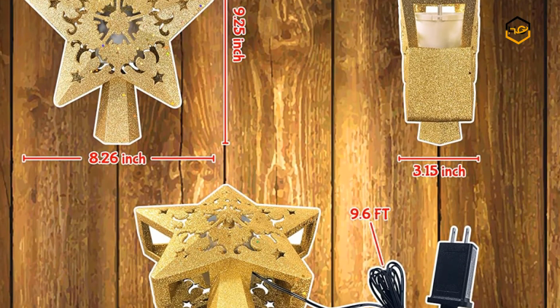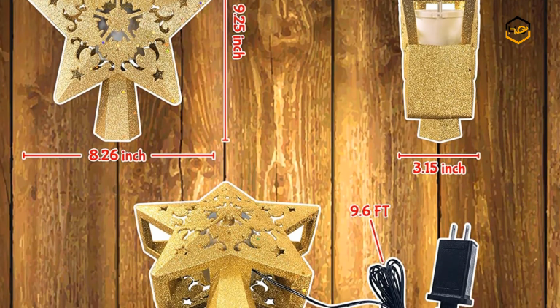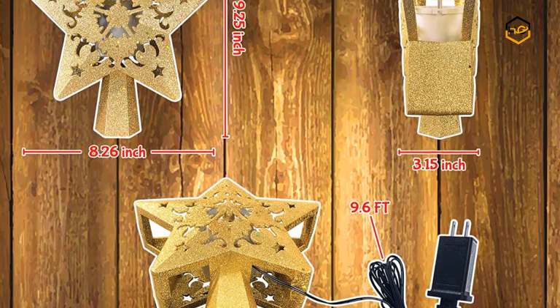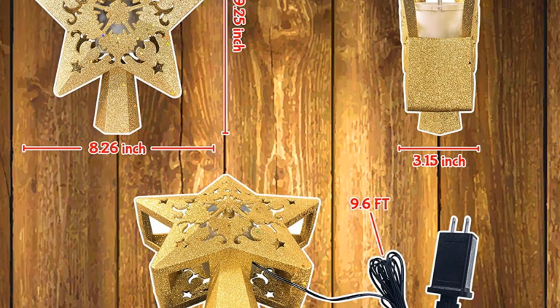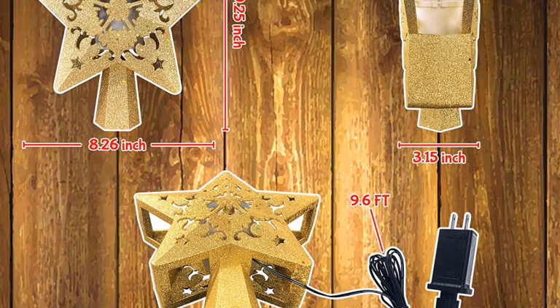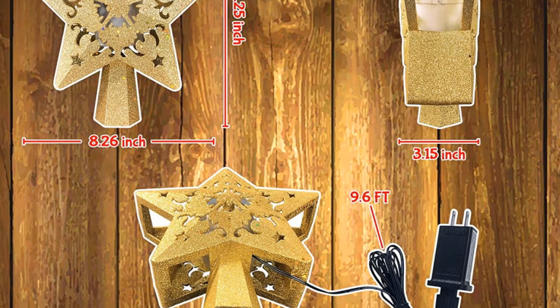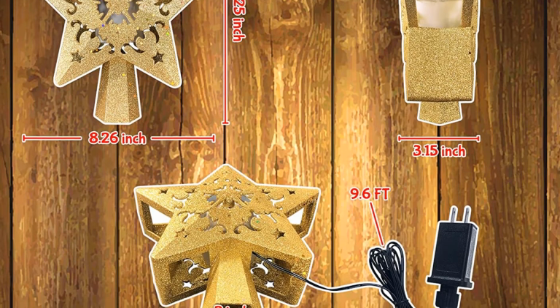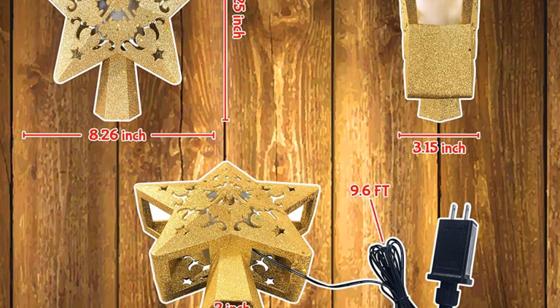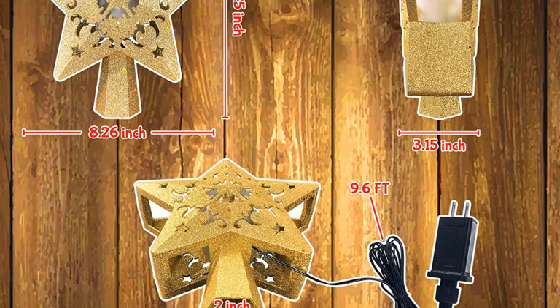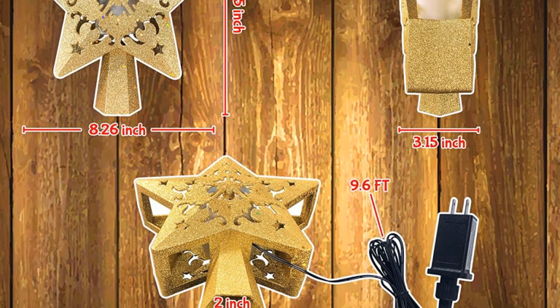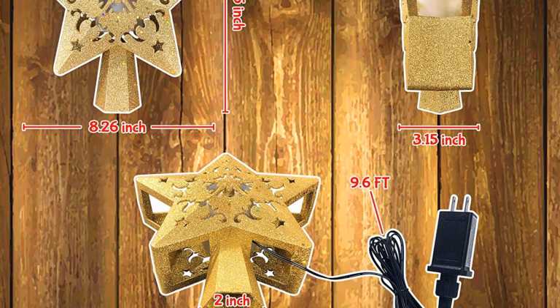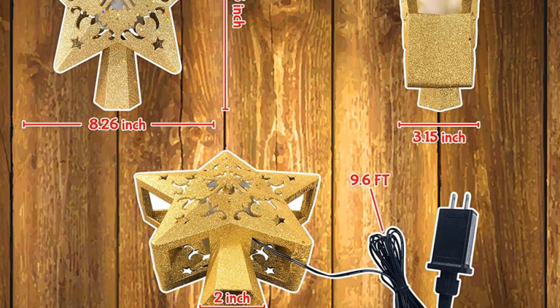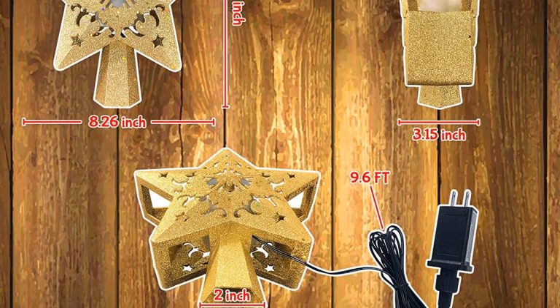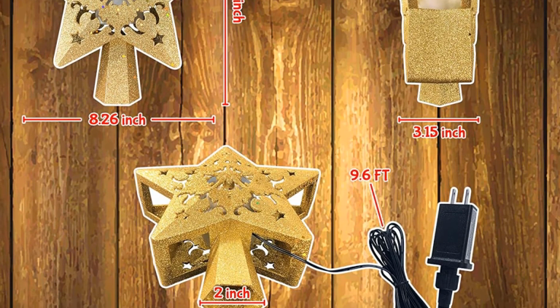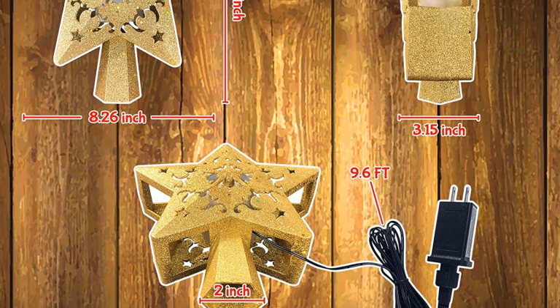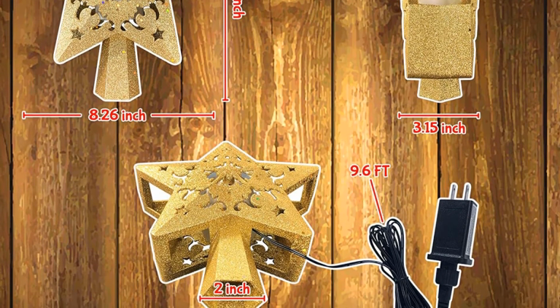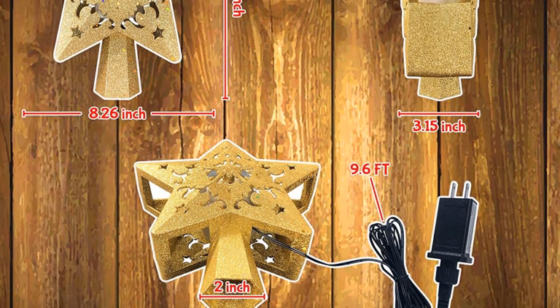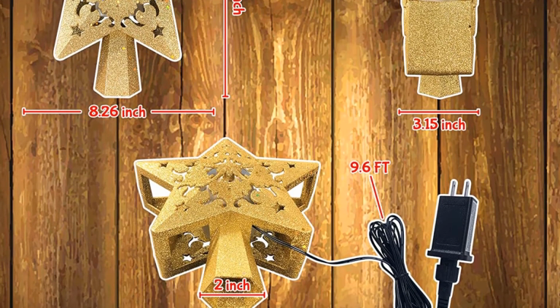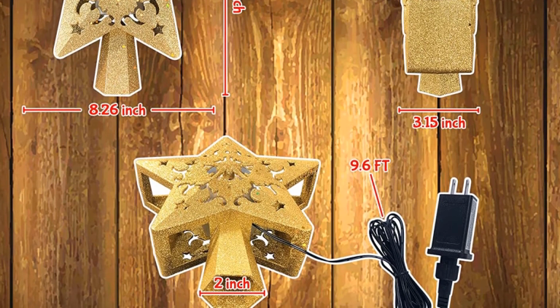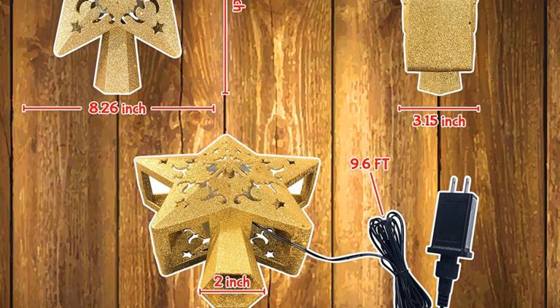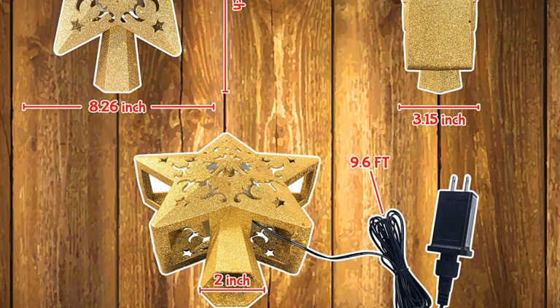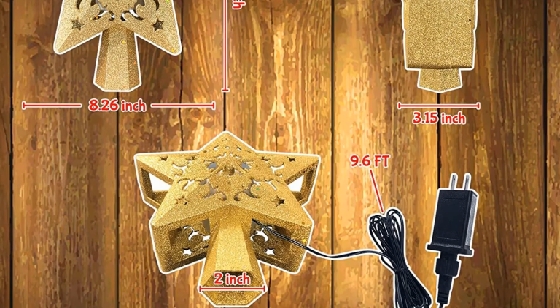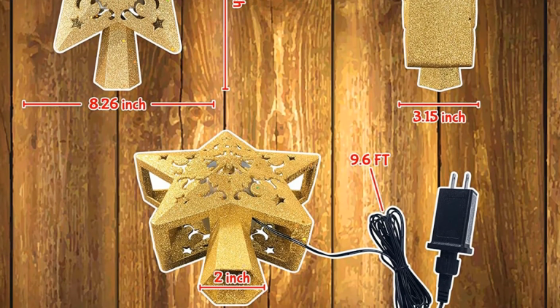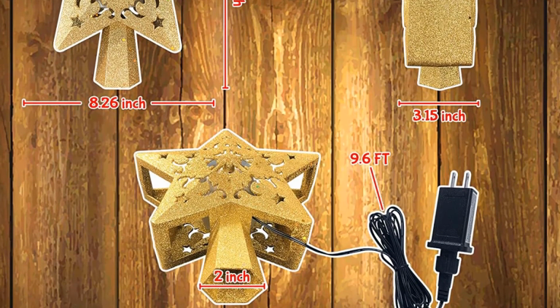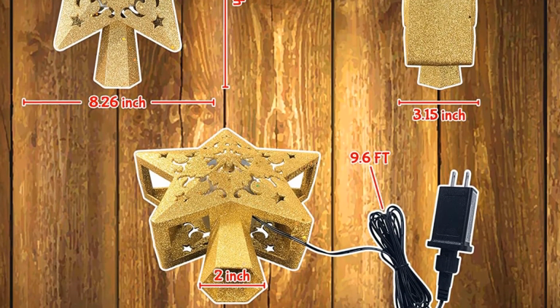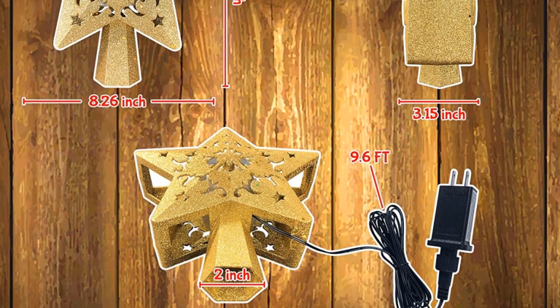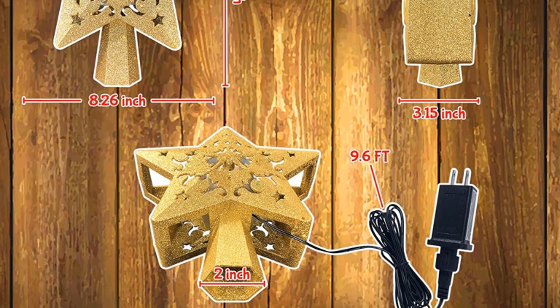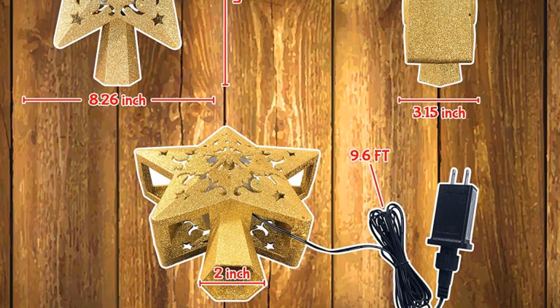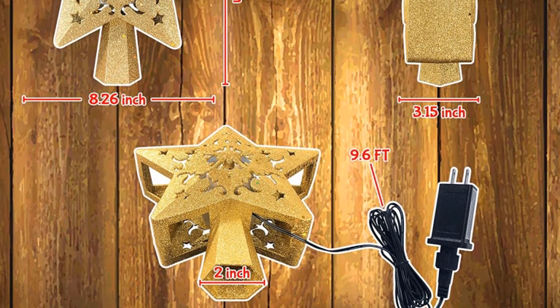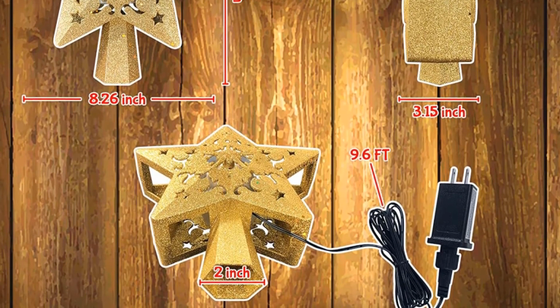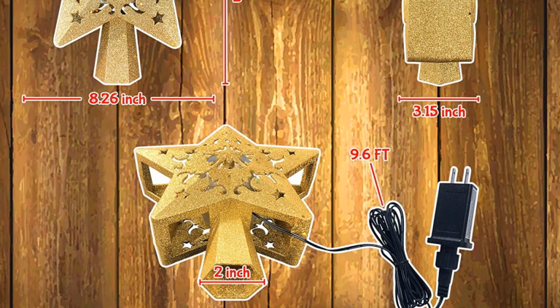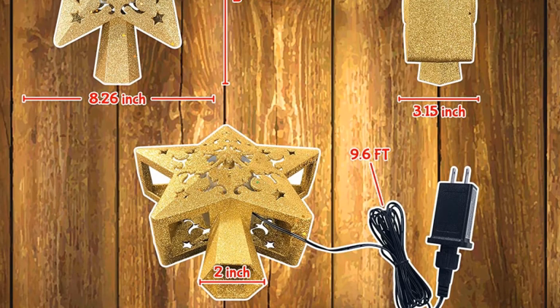Now it's your turn — let us know in the comment box below if this video helped you find the best Christmas tree topper for your needs.